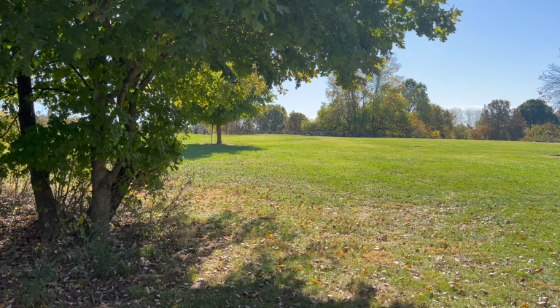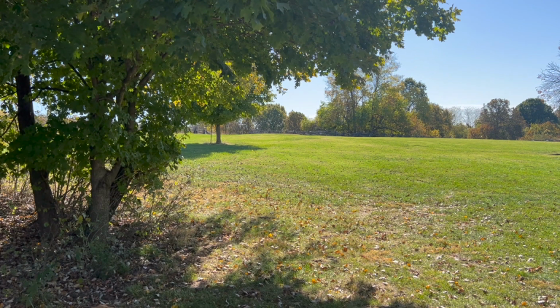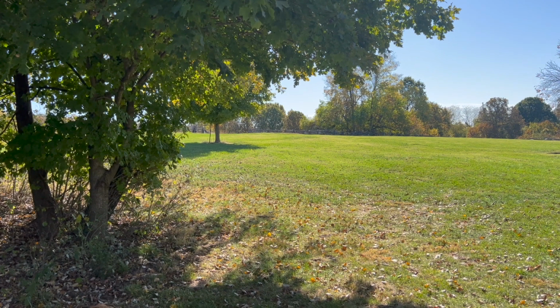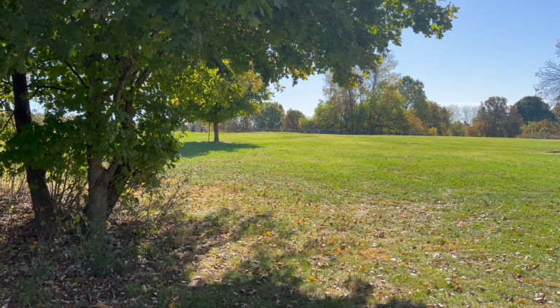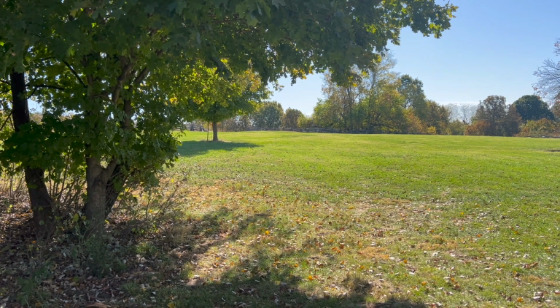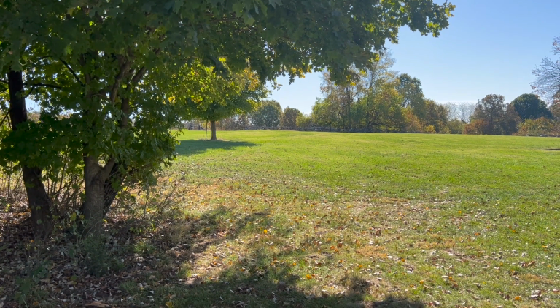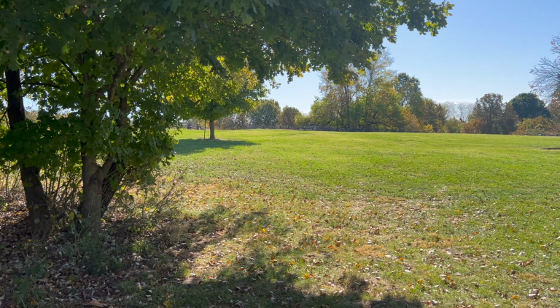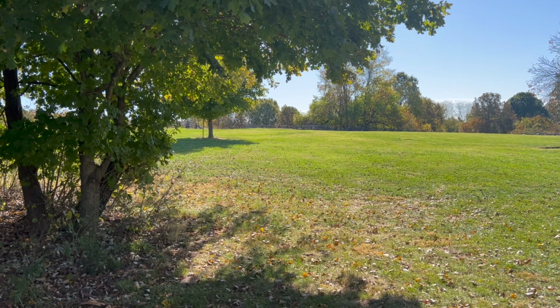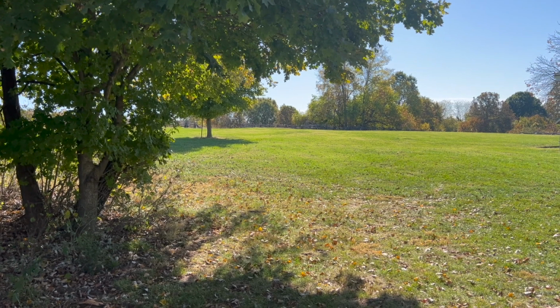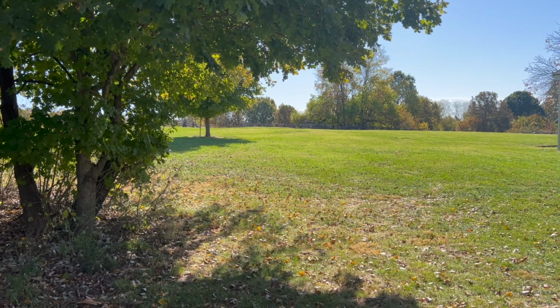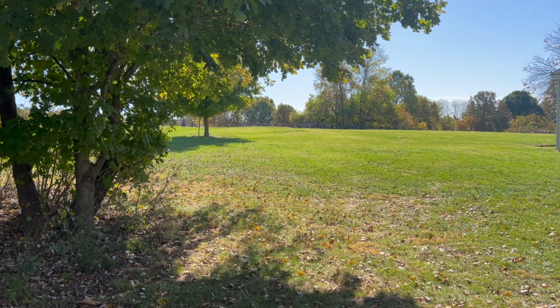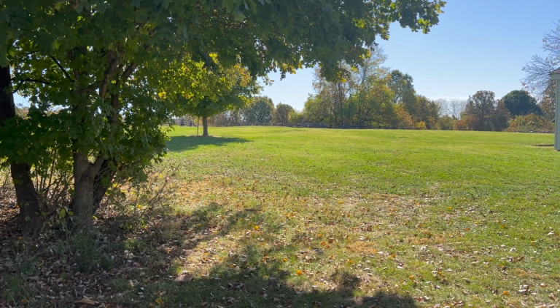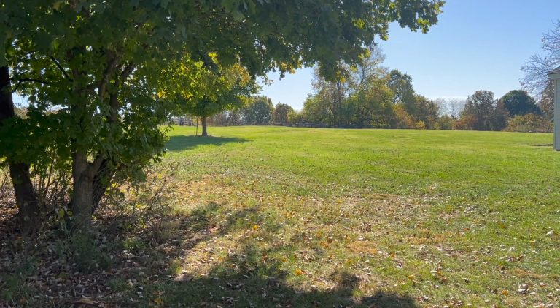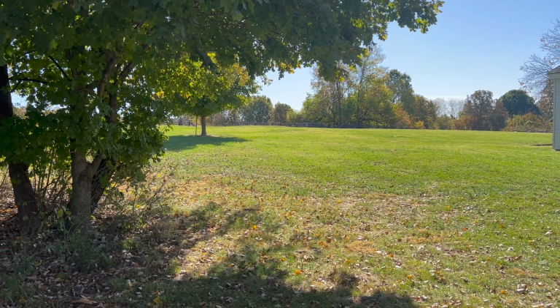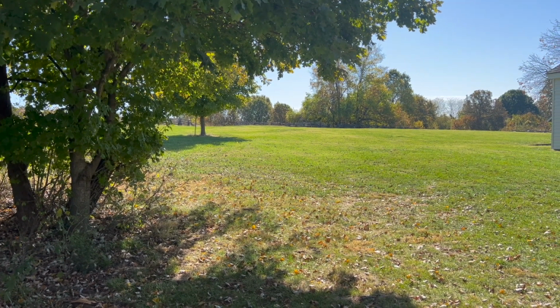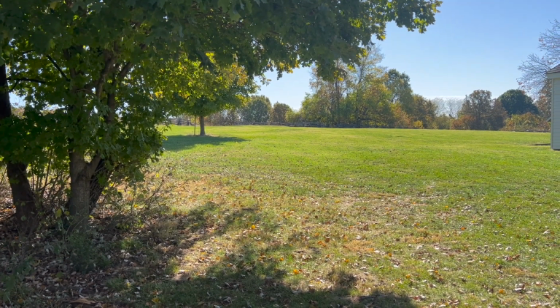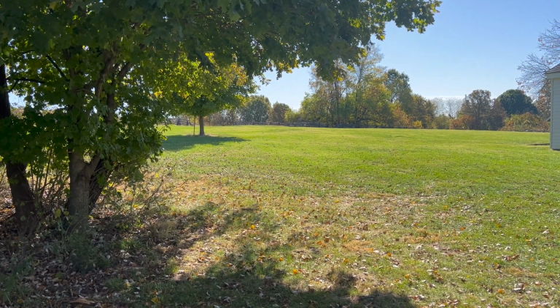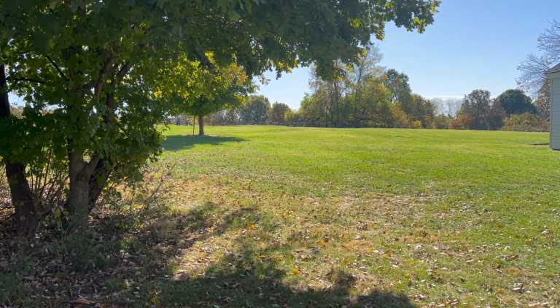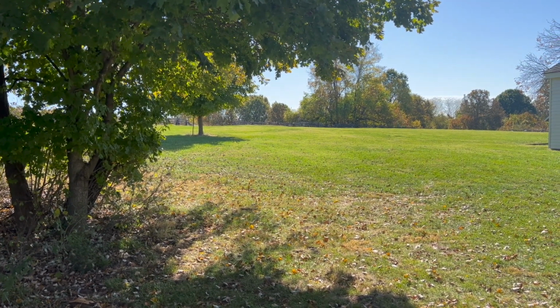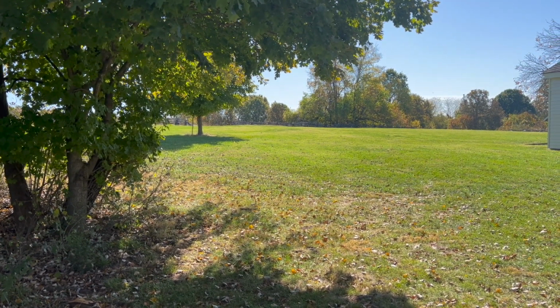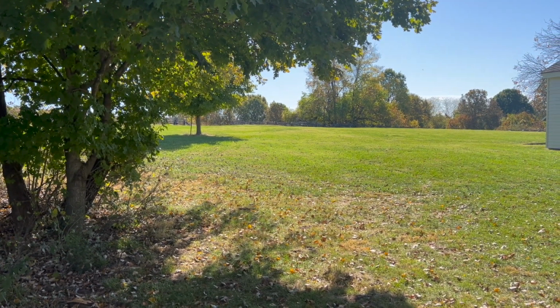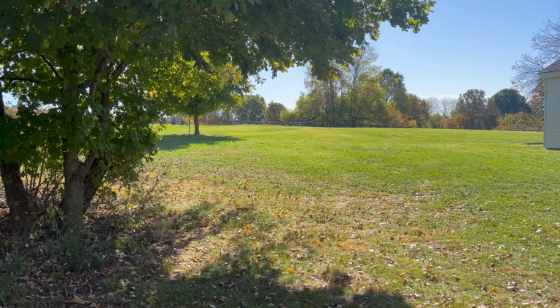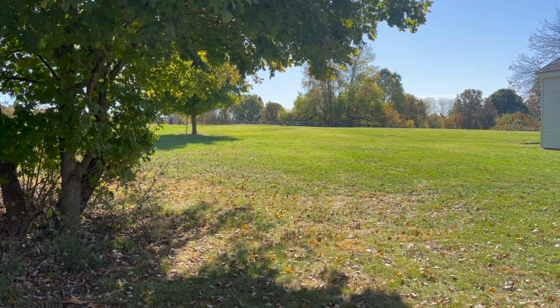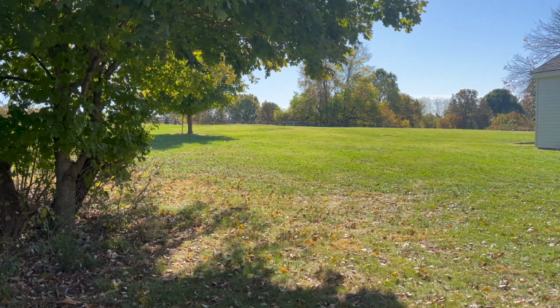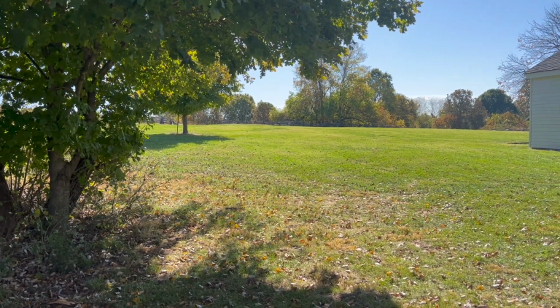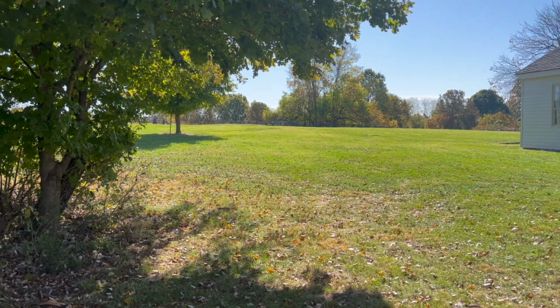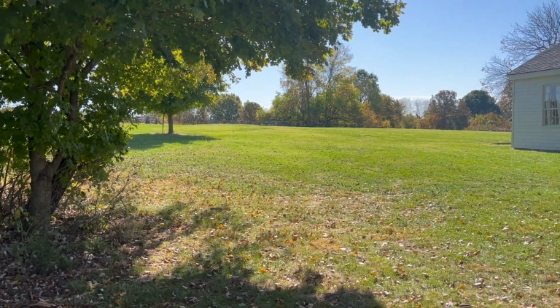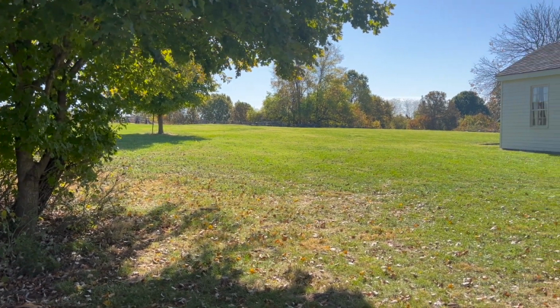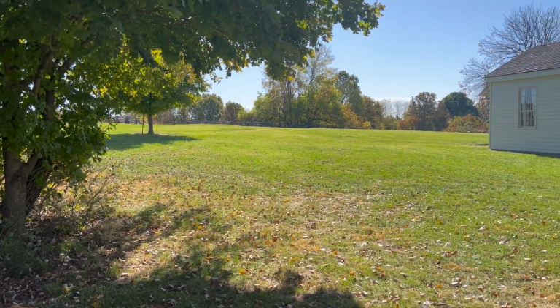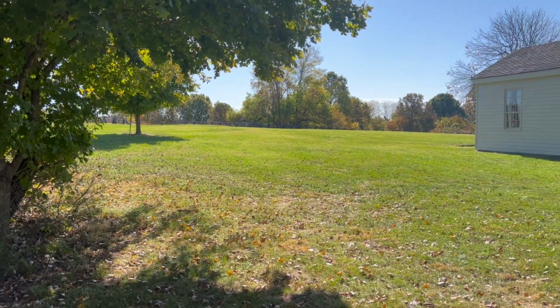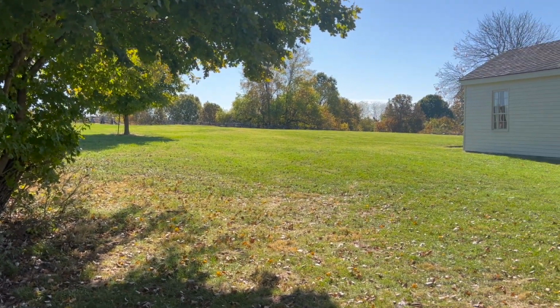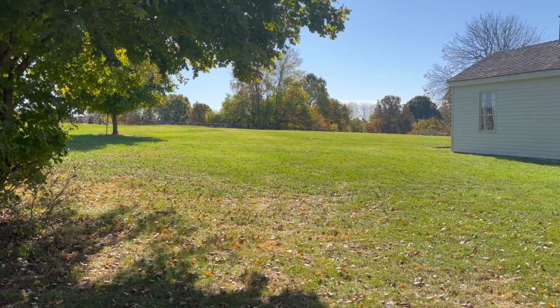We're out here at the battlefield site for the Battle of Wilson's Creek, and we're right out here next to the Ray House.